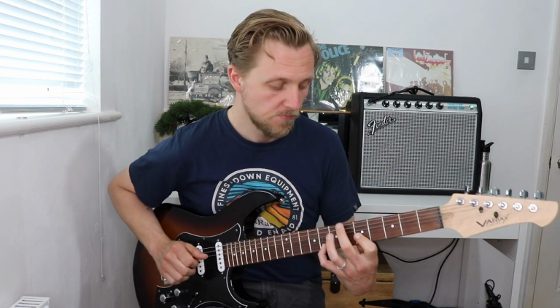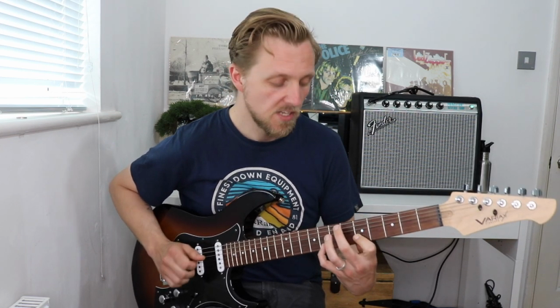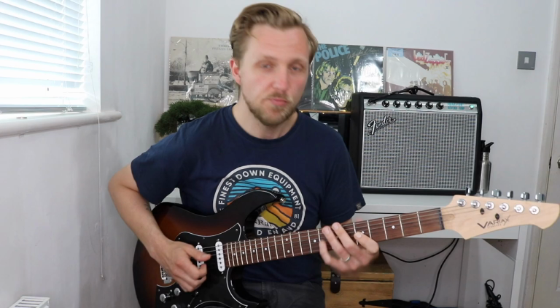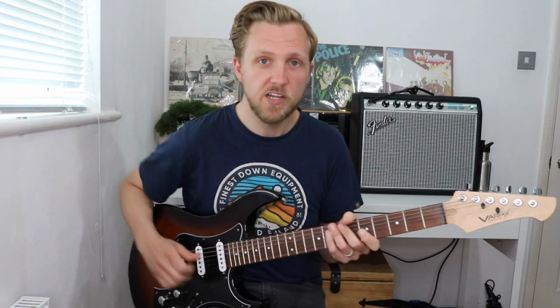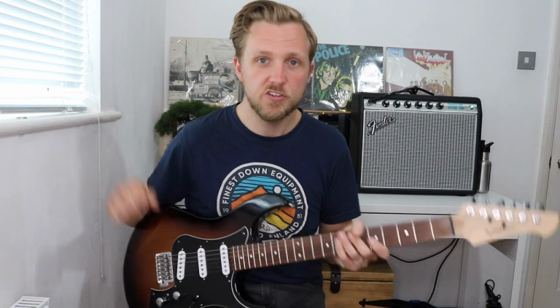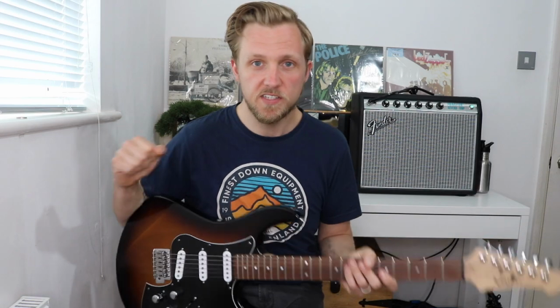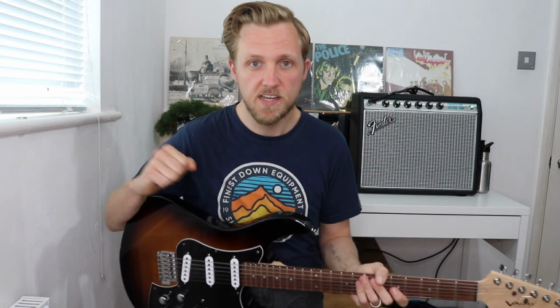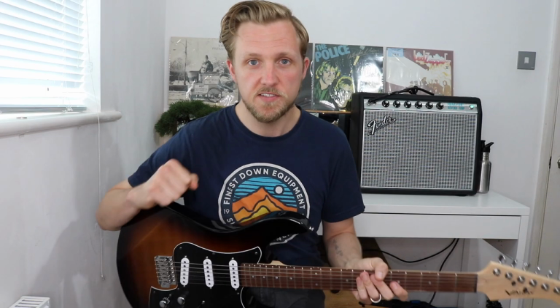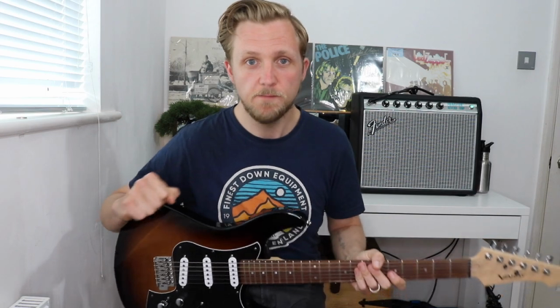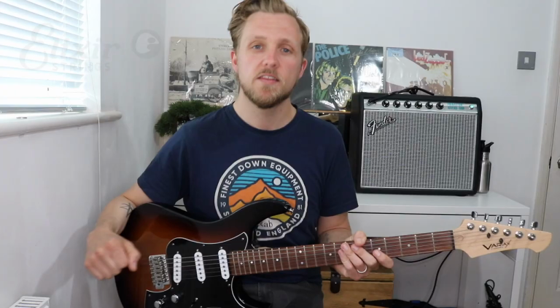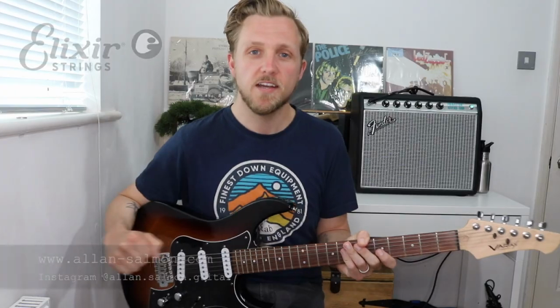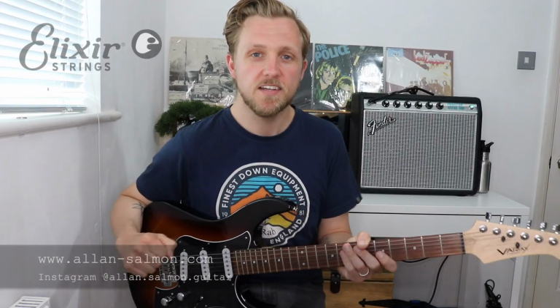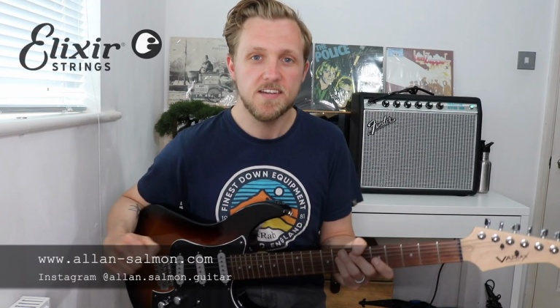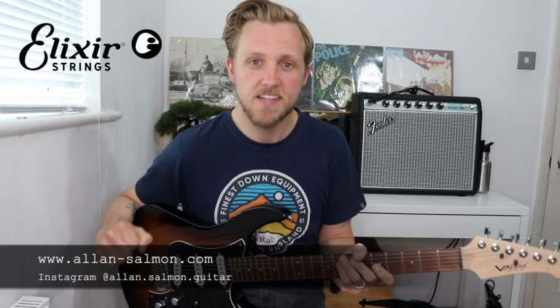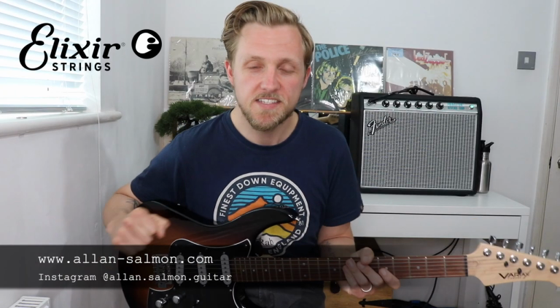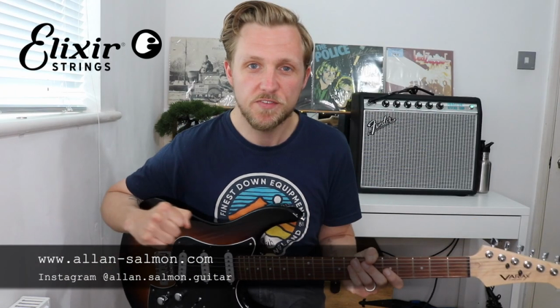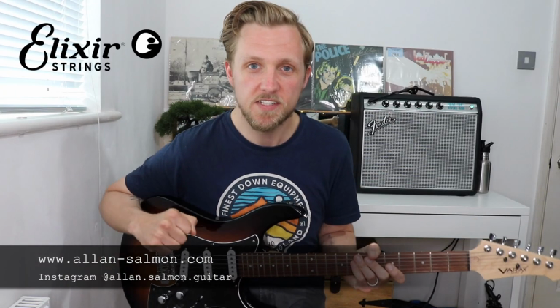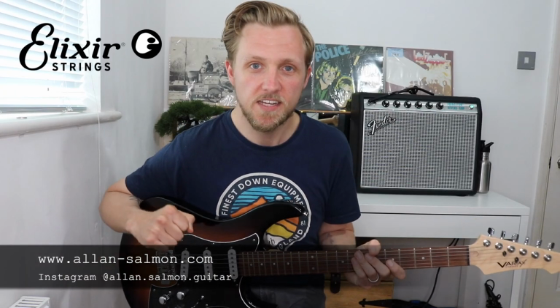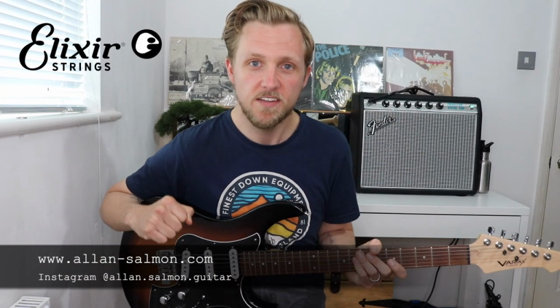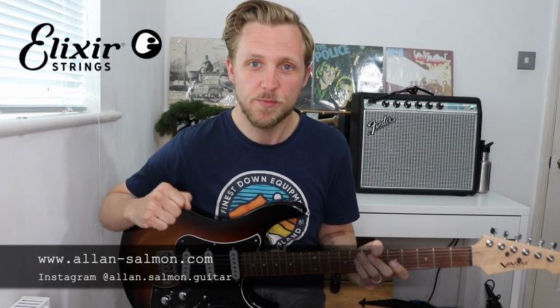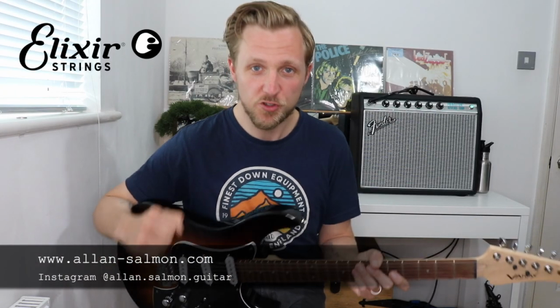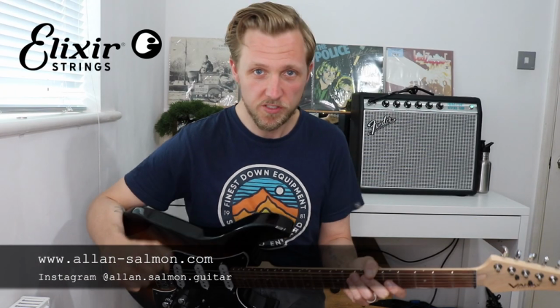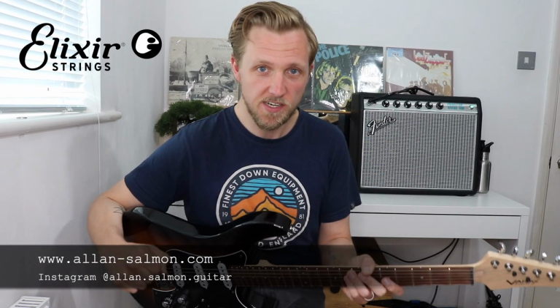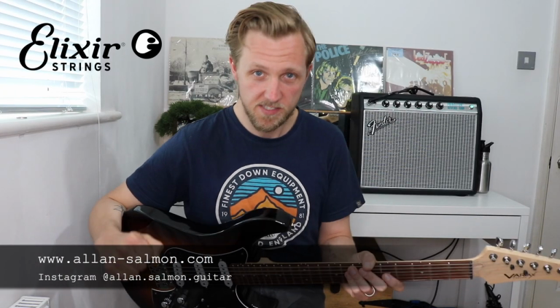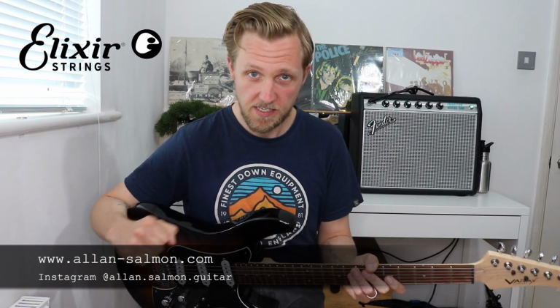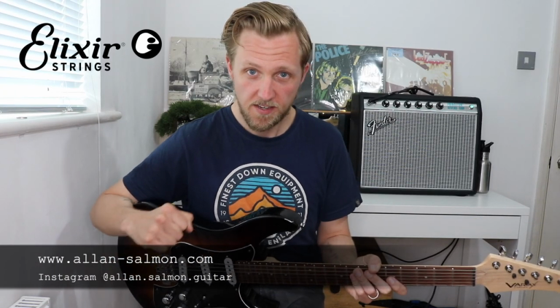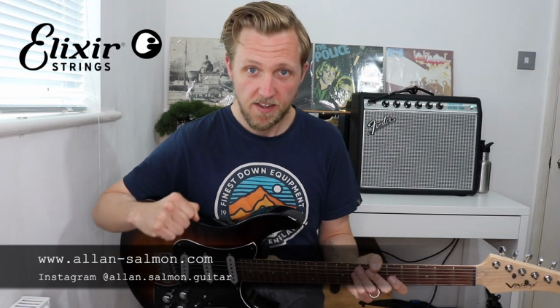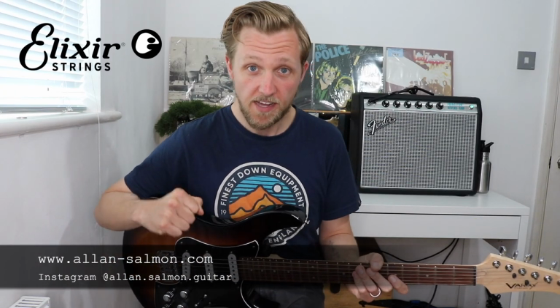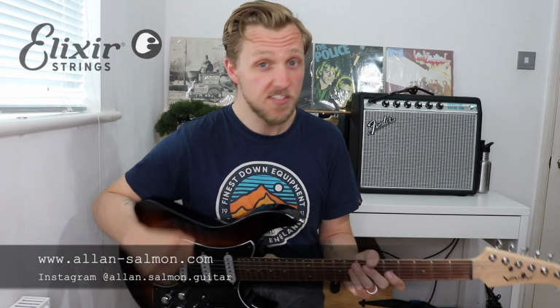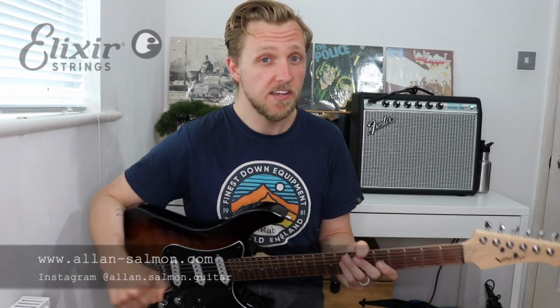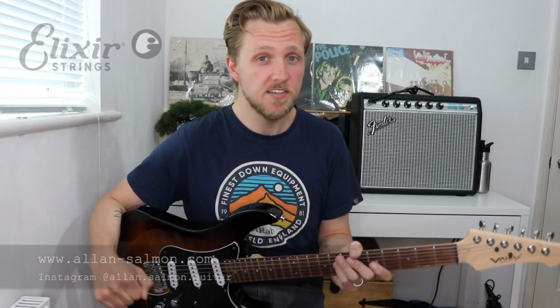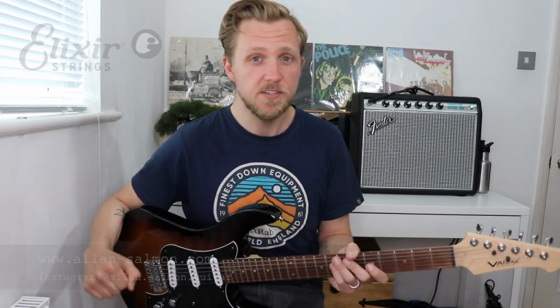Some really interesting sounds there. Thanks guys, that's it for today. Hope you enjoyed the lesson and I'll see you again soon.